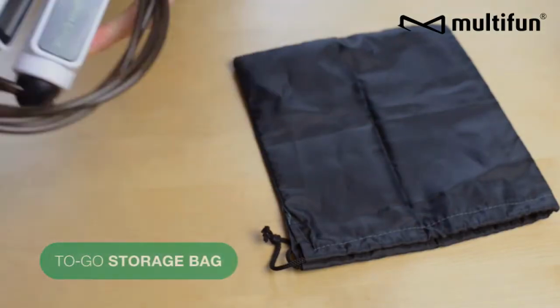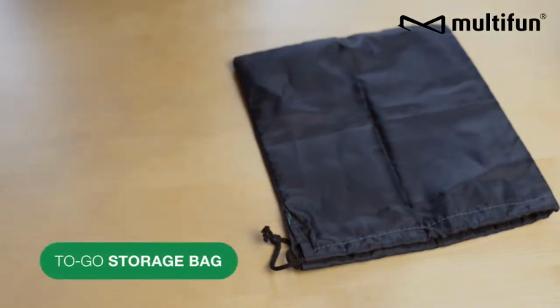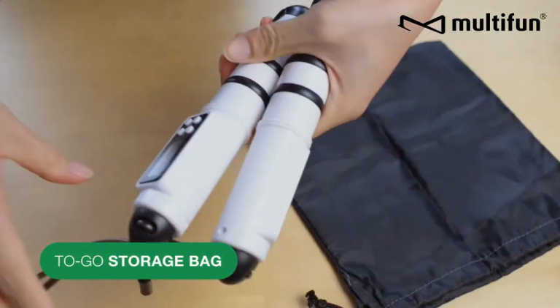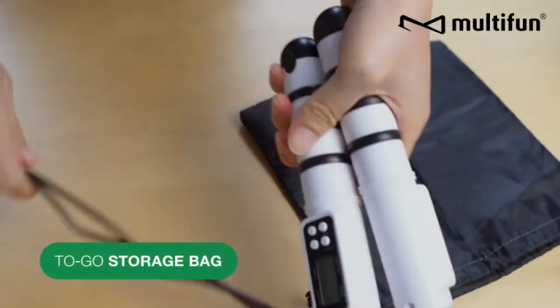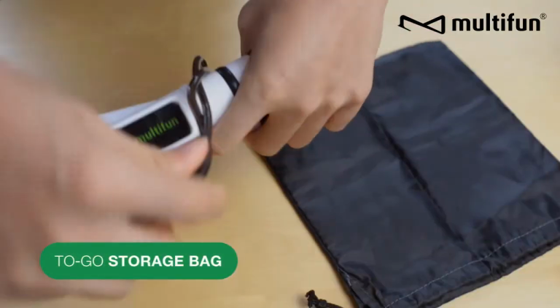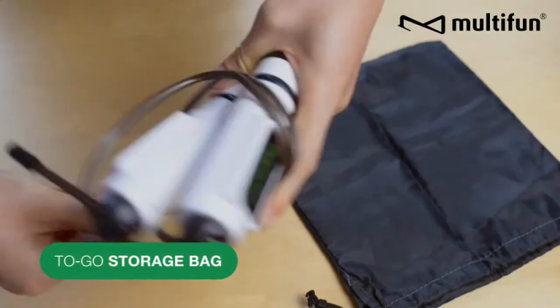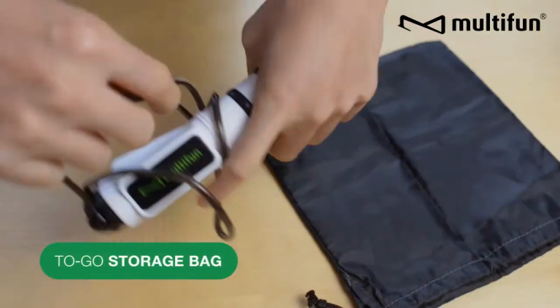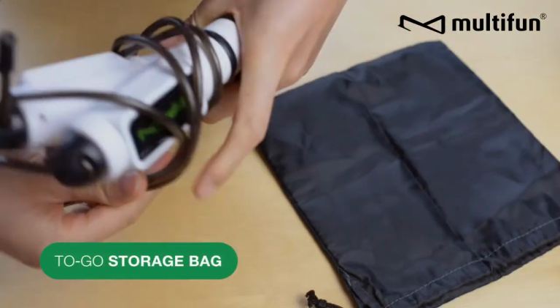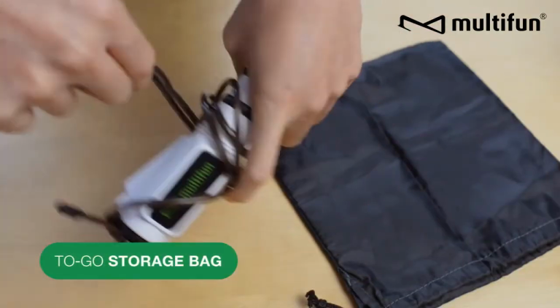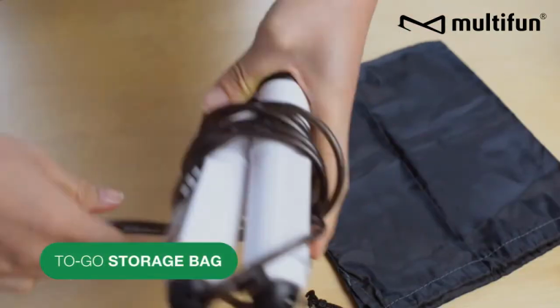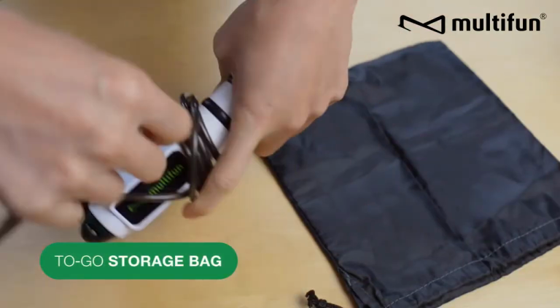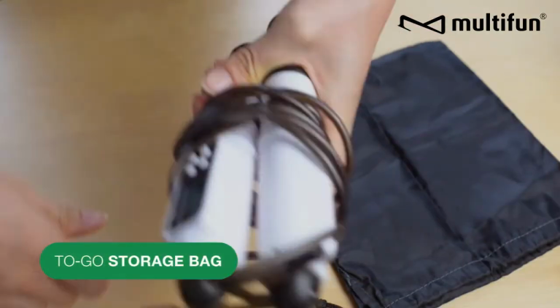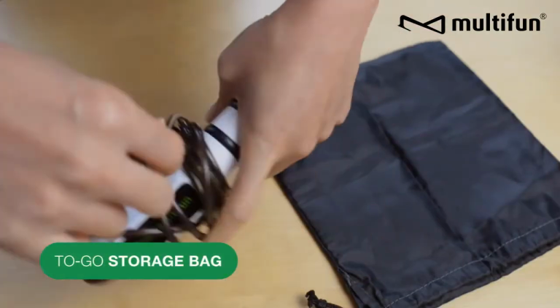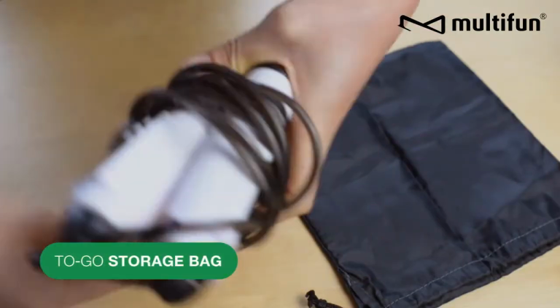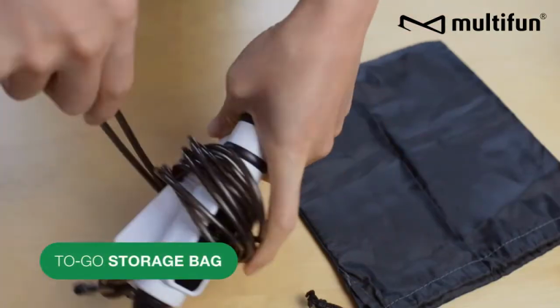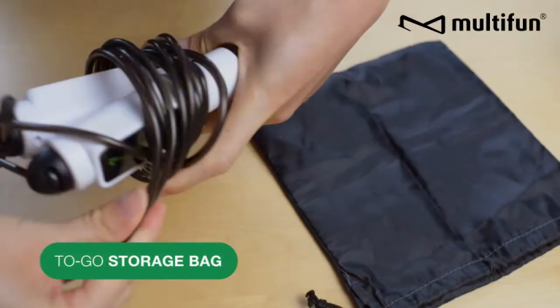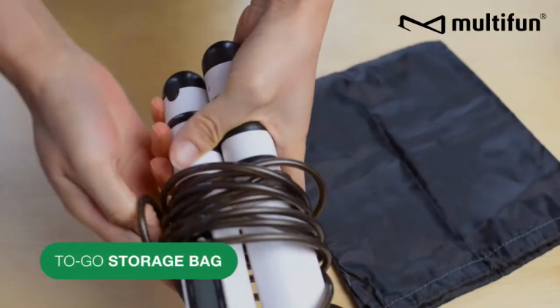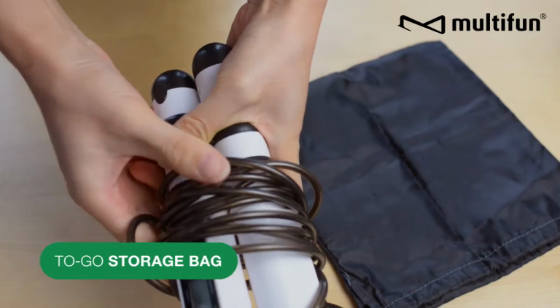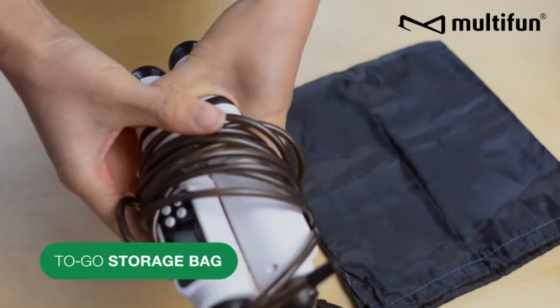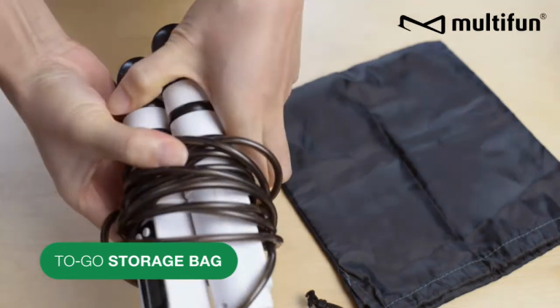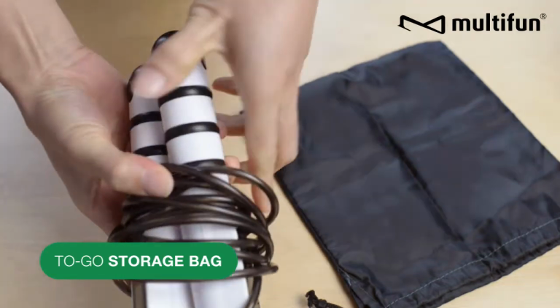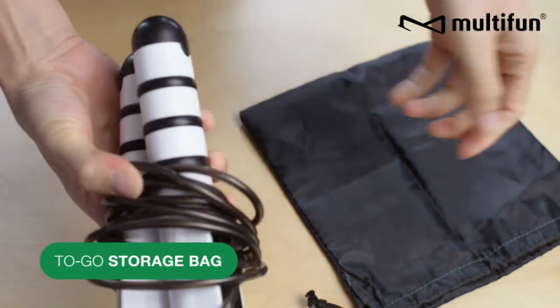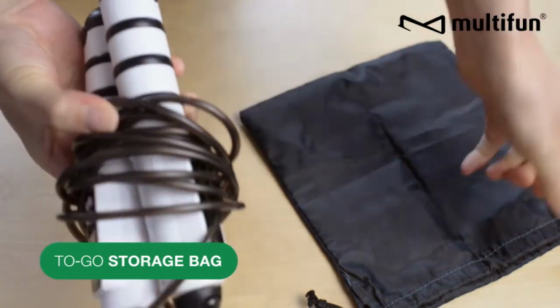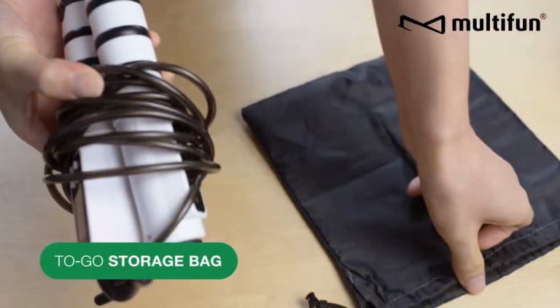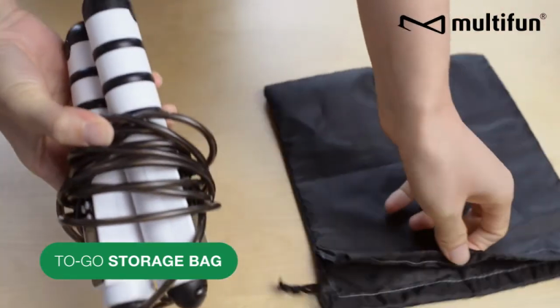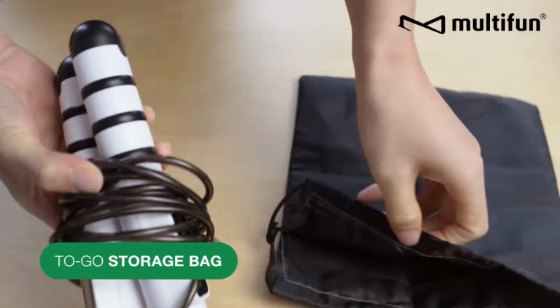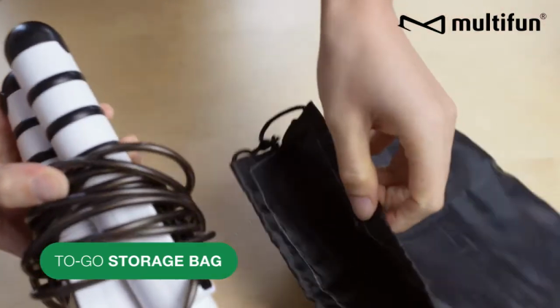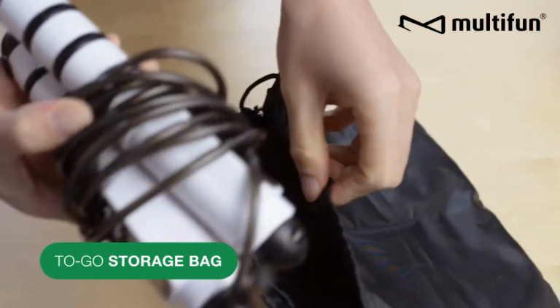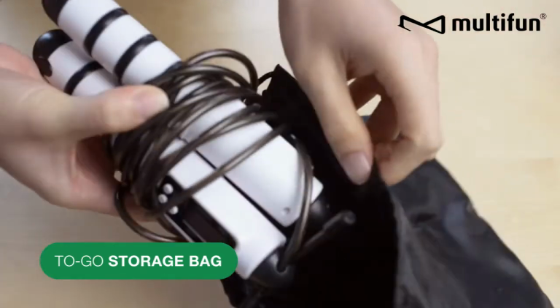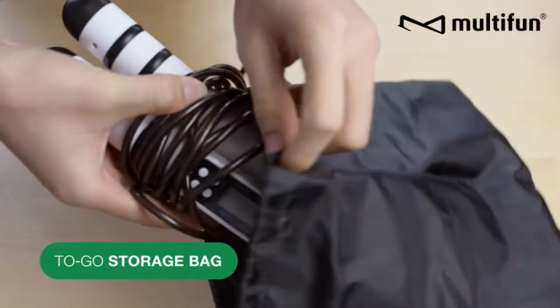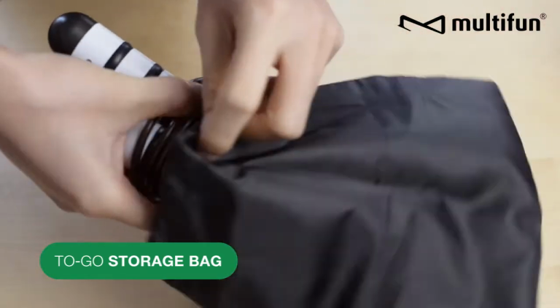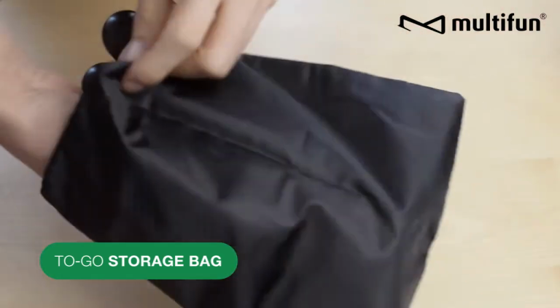We included a storage bag for the rope. This allows for more convenience when you want to put it away or bring it with you.